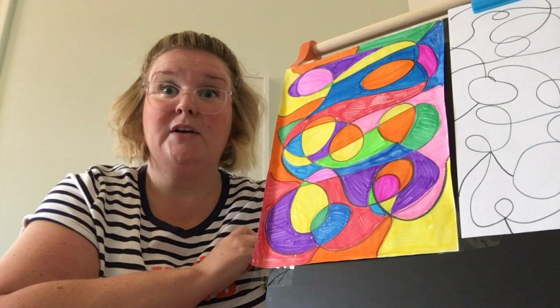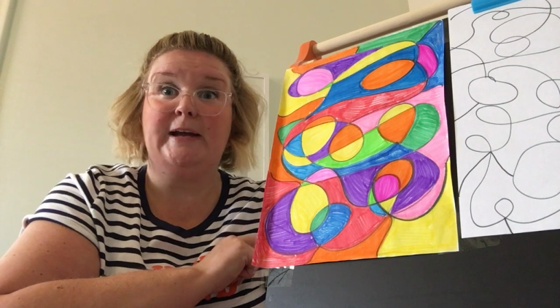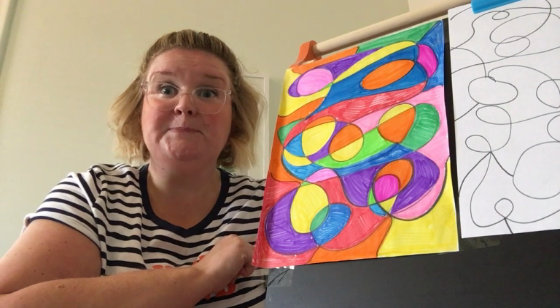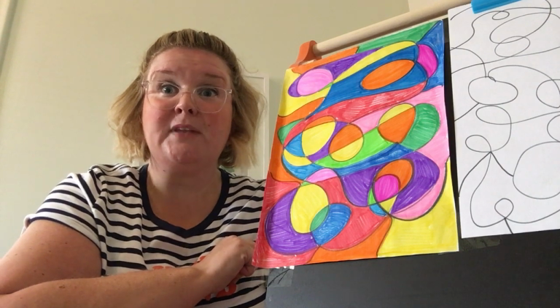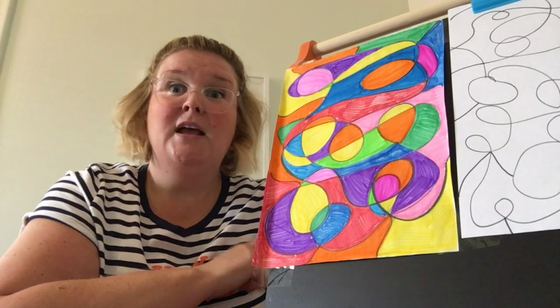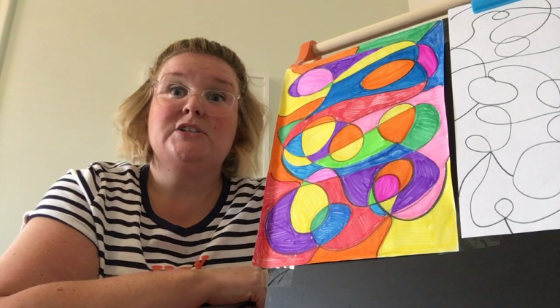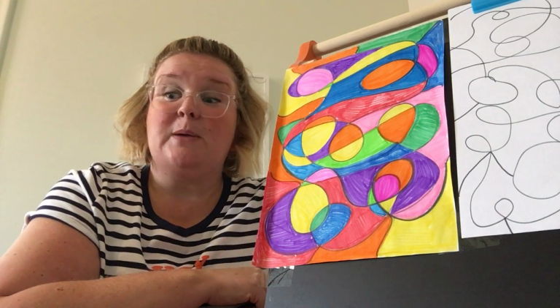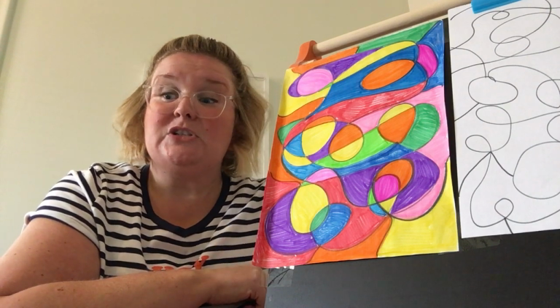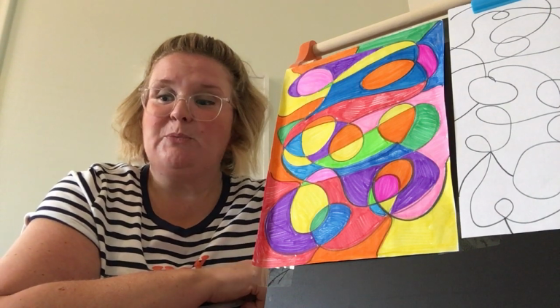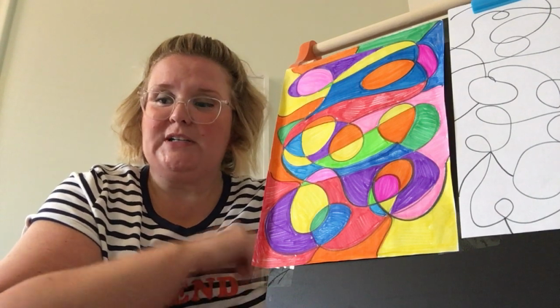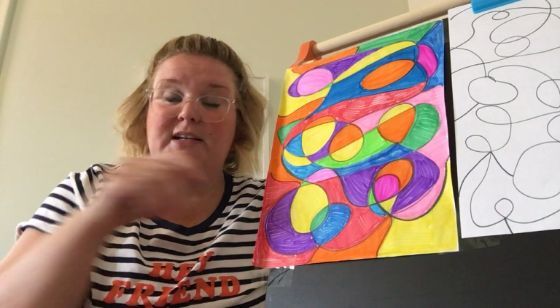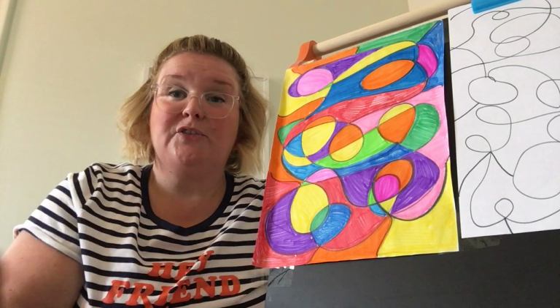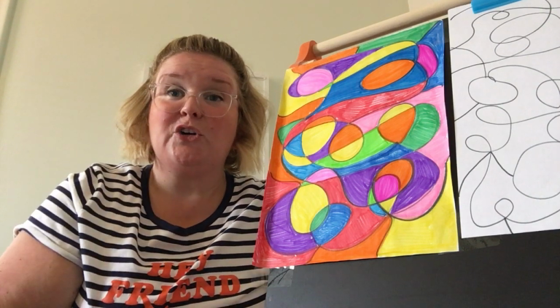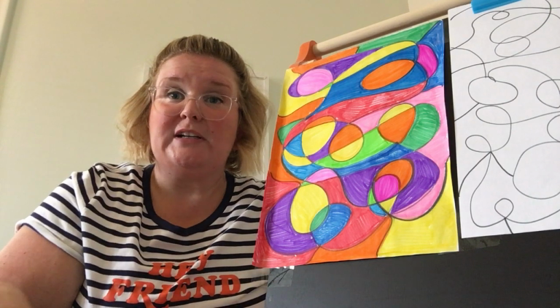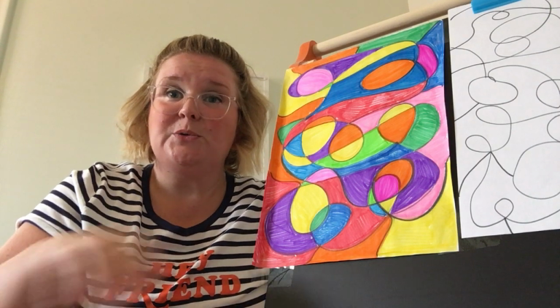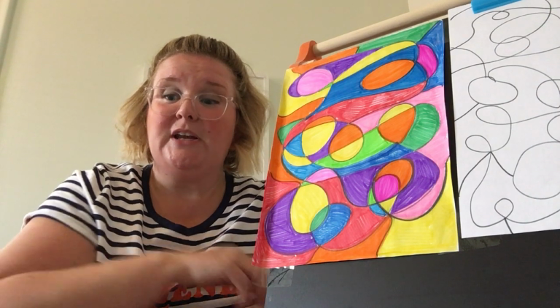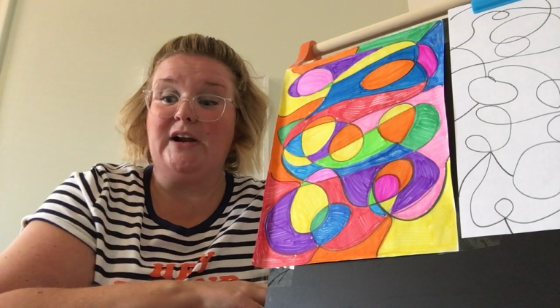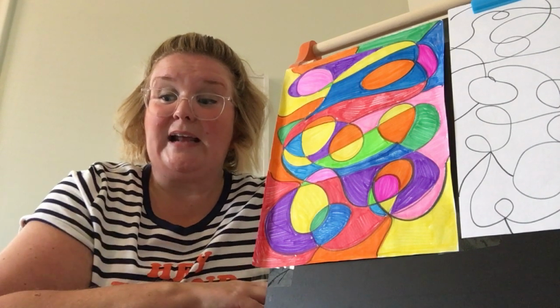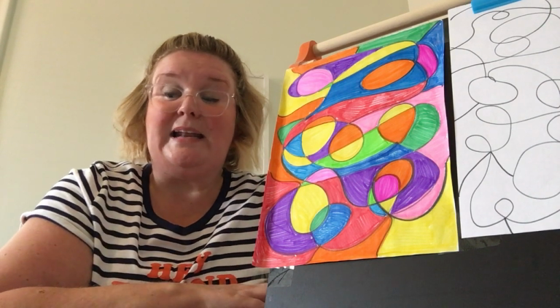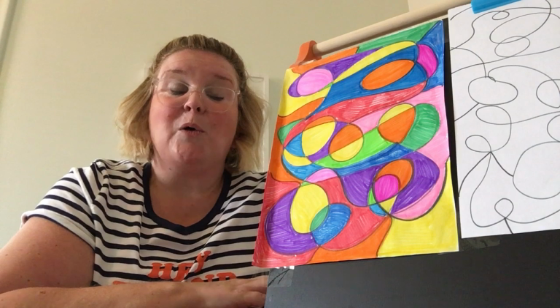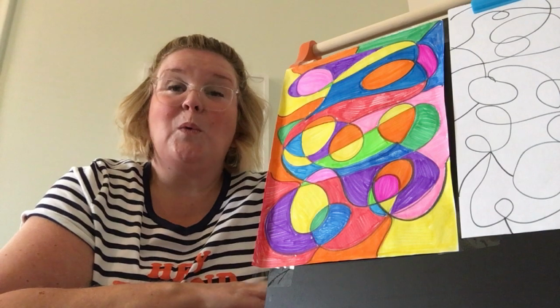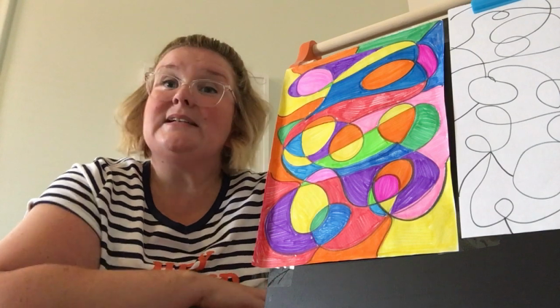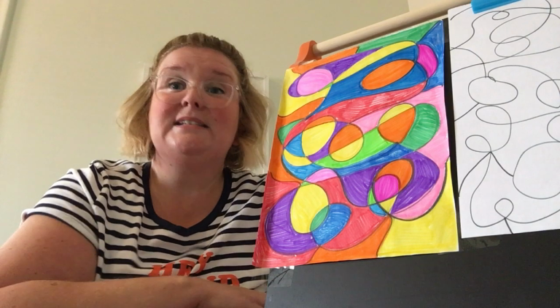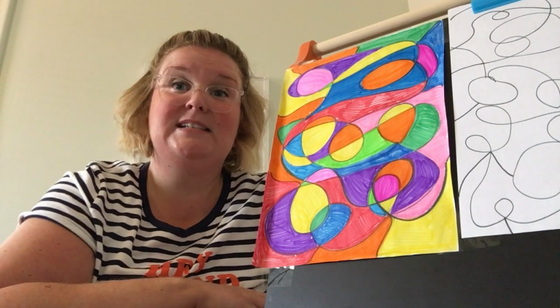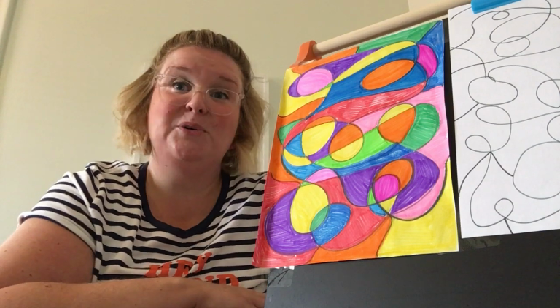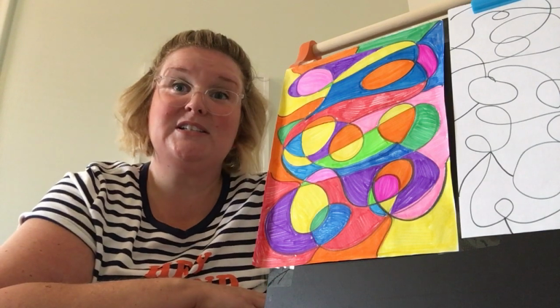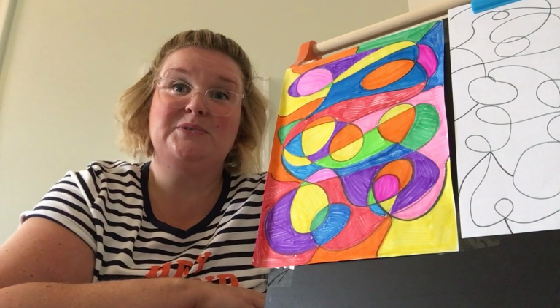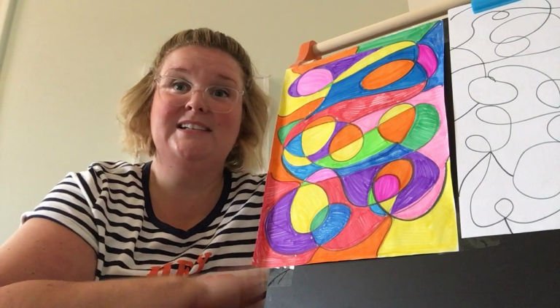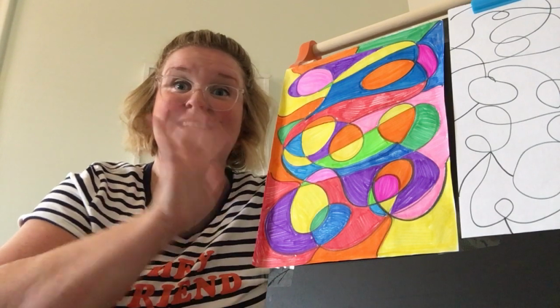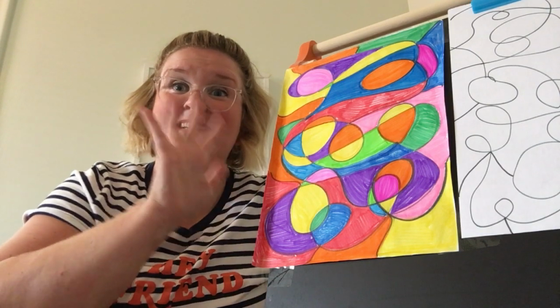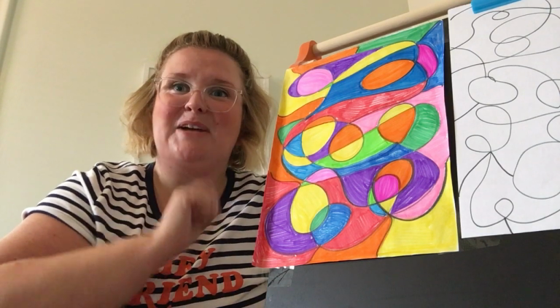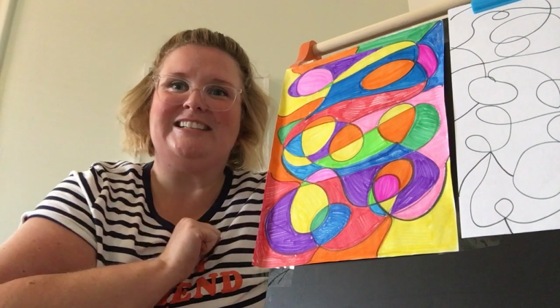I'm super excited for a great school year and I cannot wait to see you all soon. Bye friends!